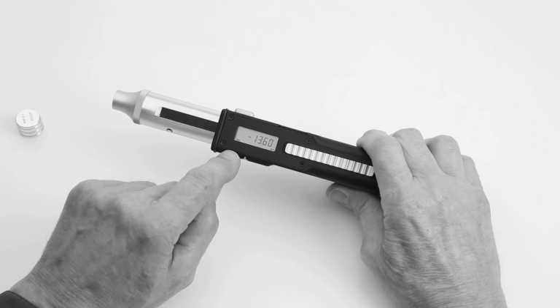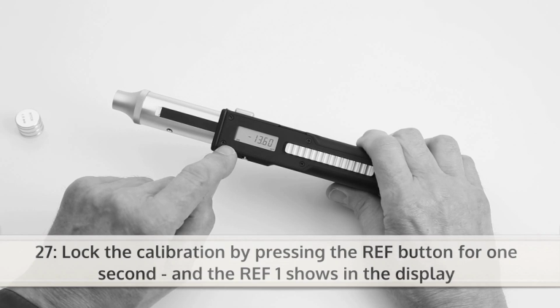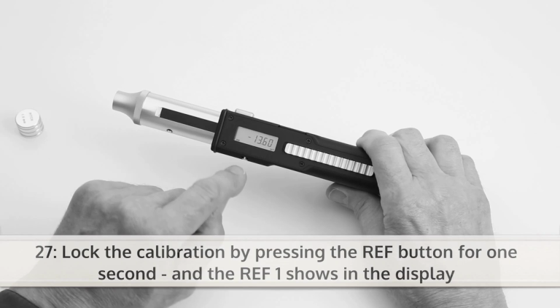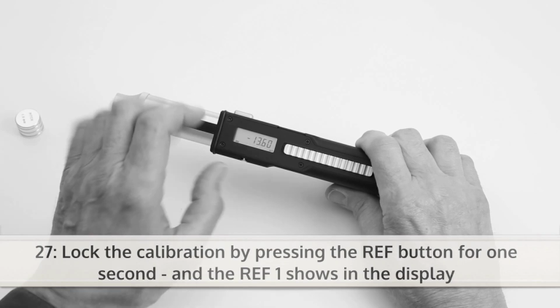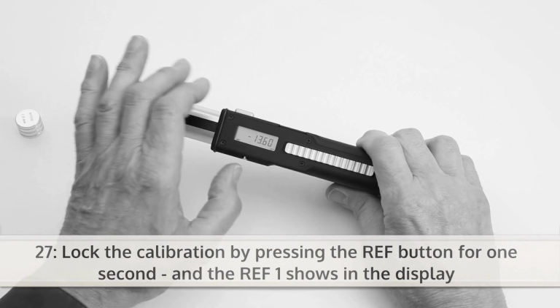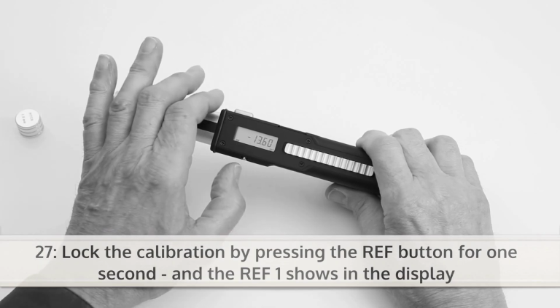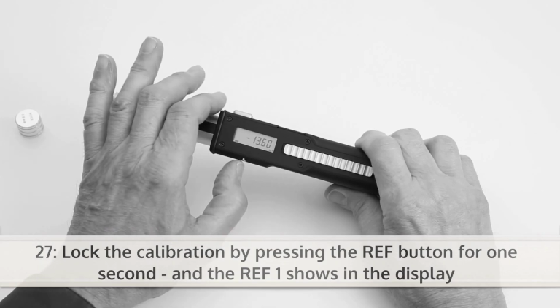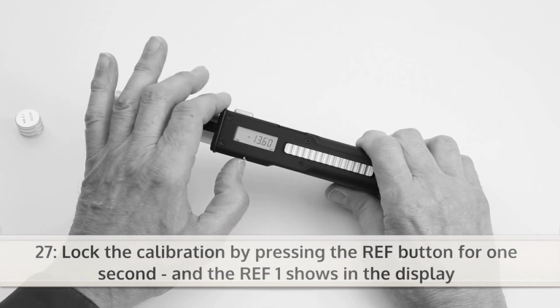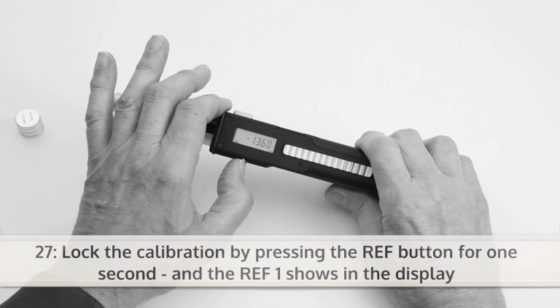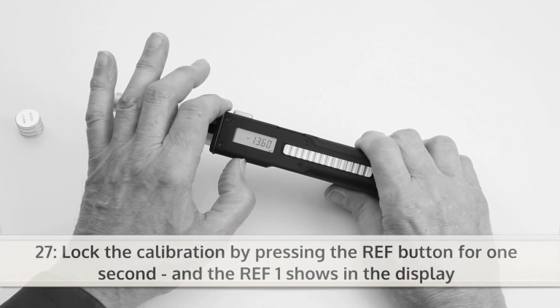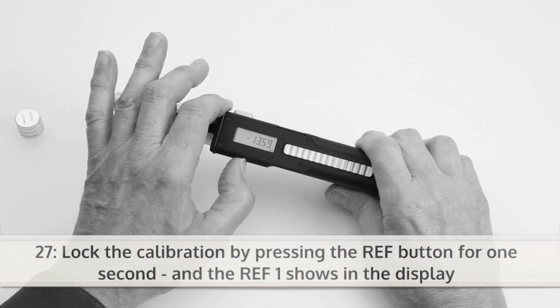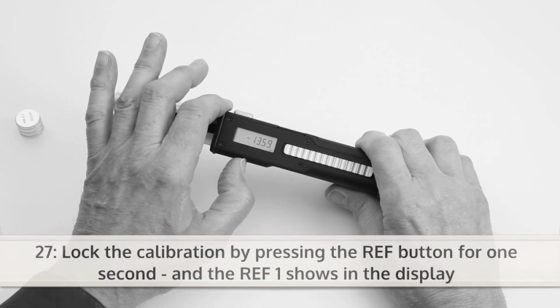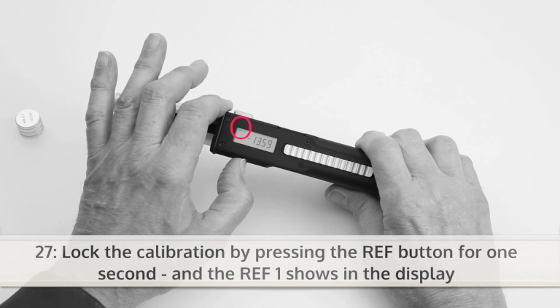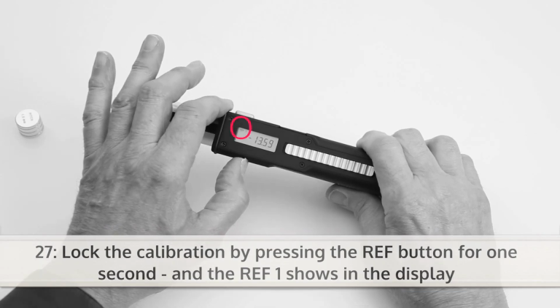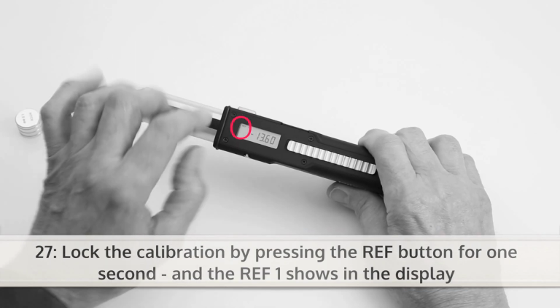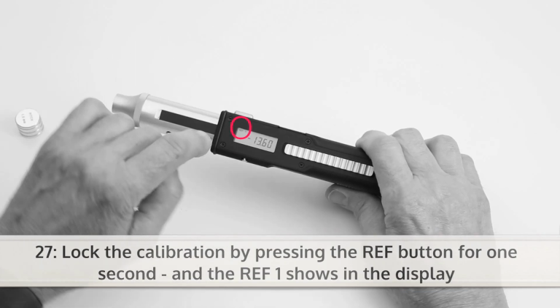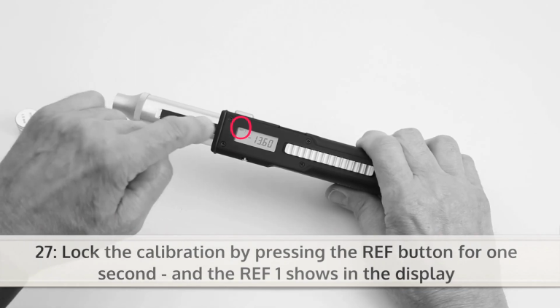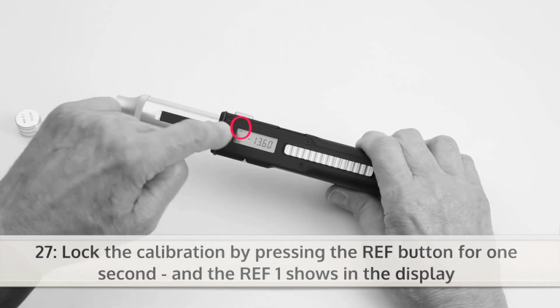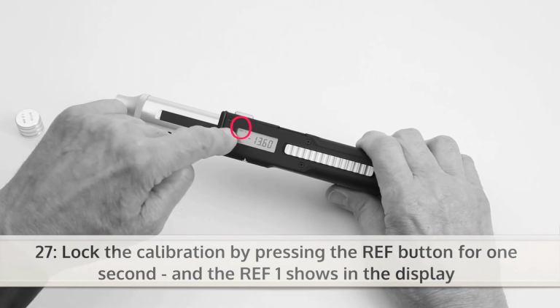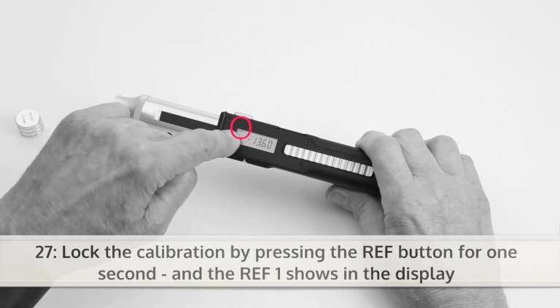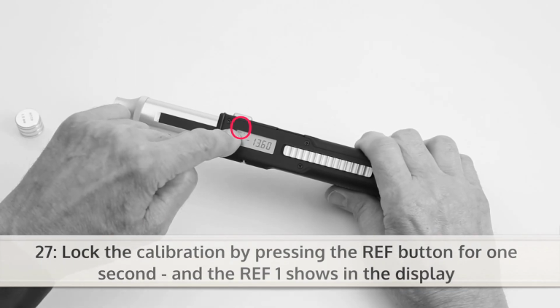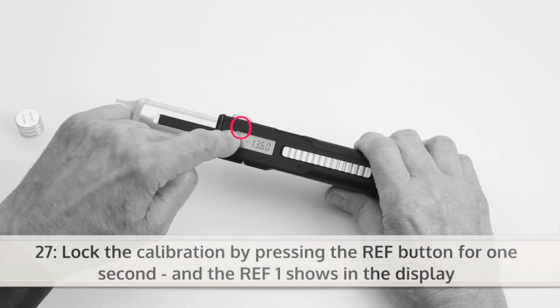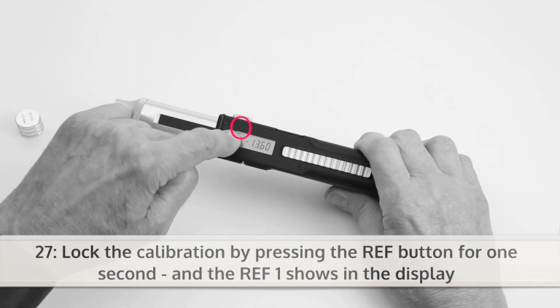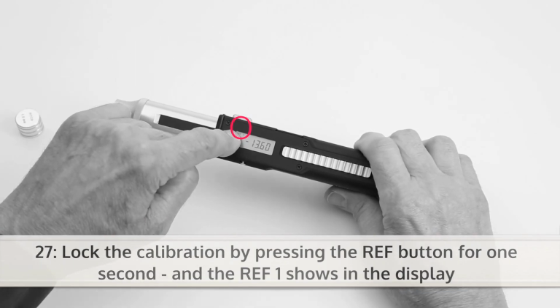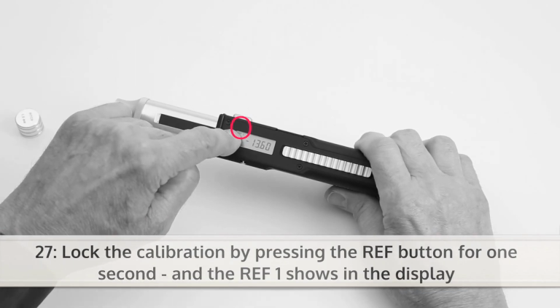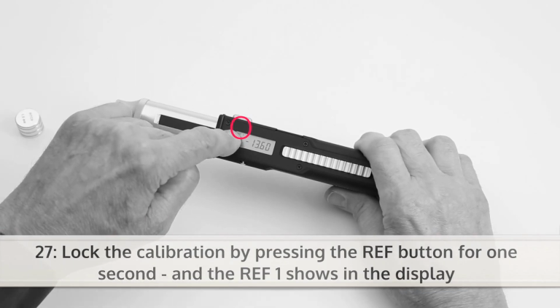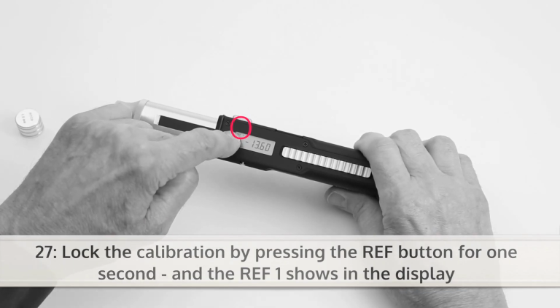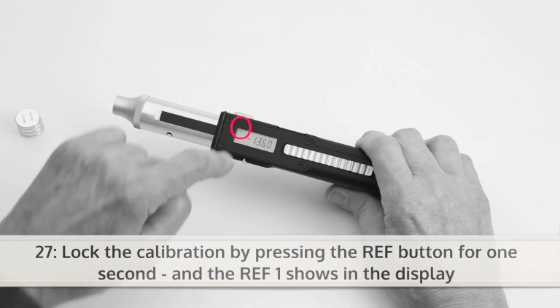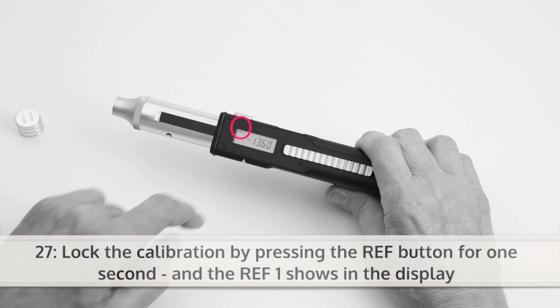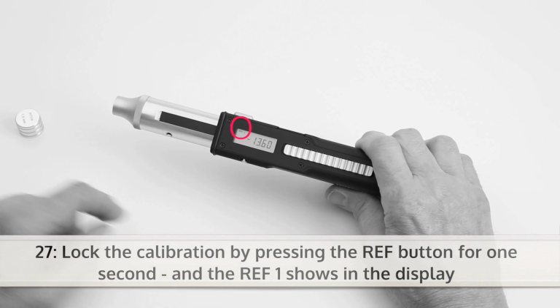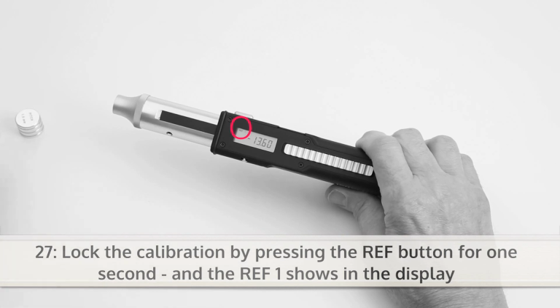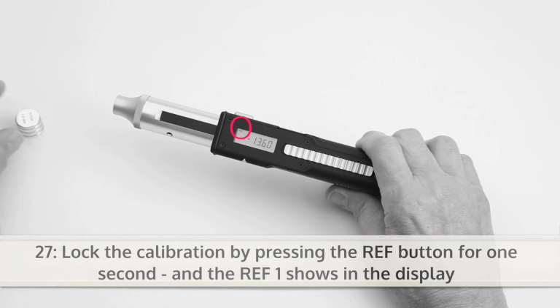Lock the calibration by pressing the REF button for one second, and REF1 shows in the display.